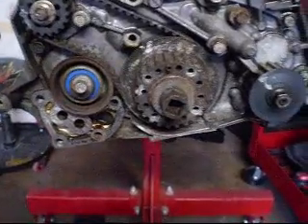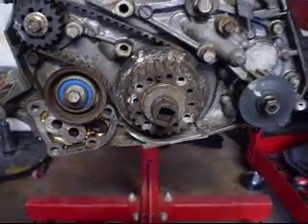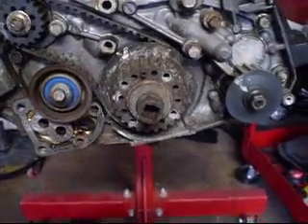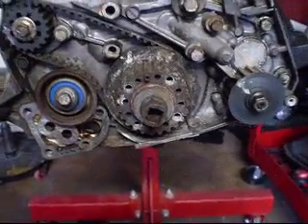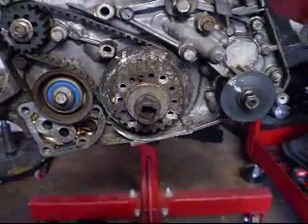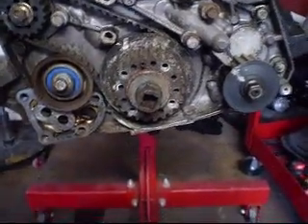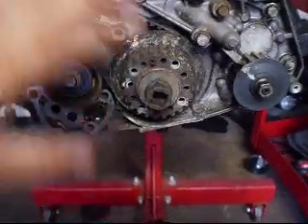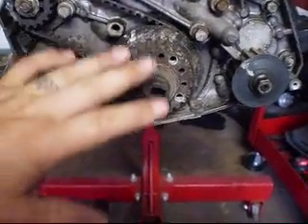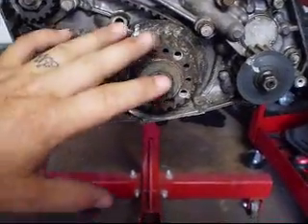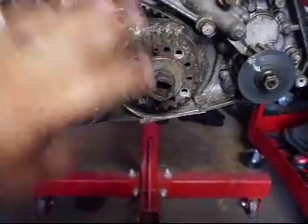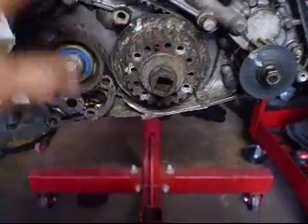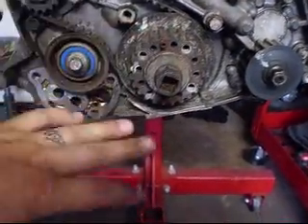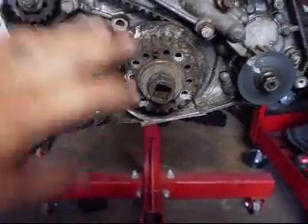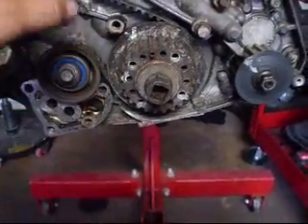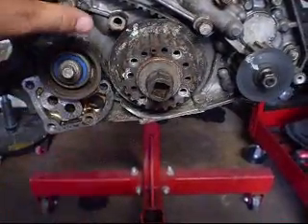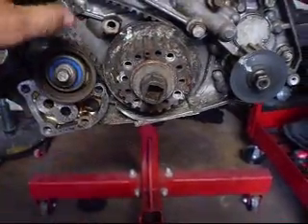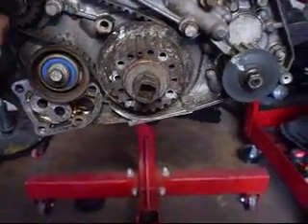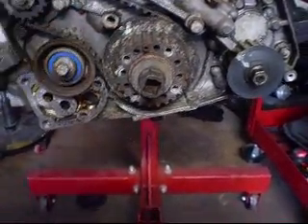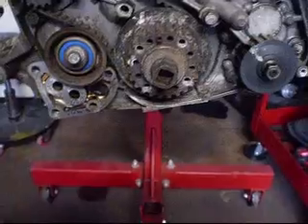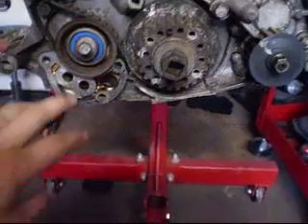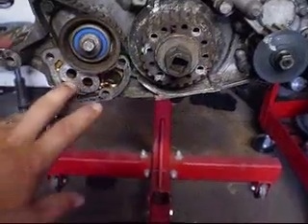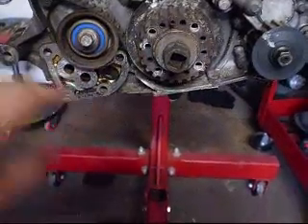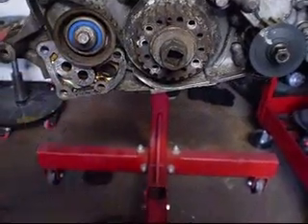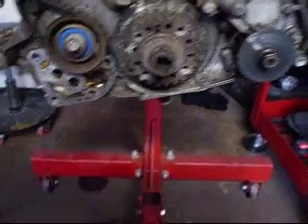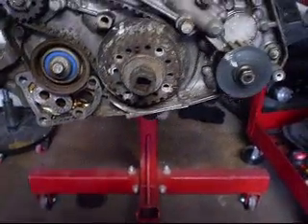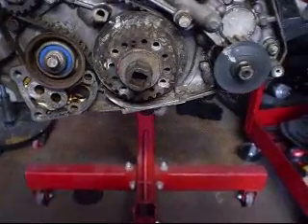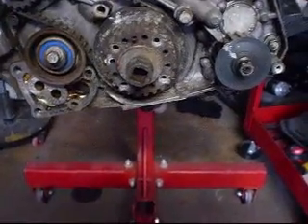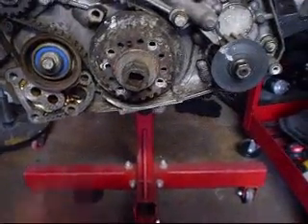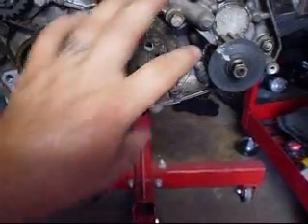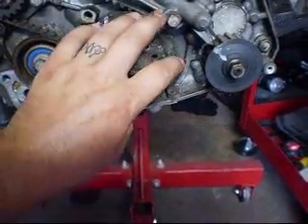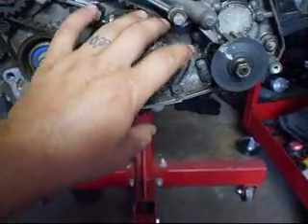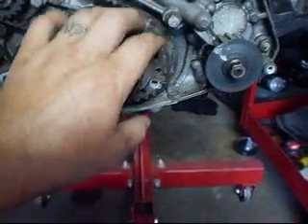This is assuming that you already have the front cover, the water pump off, the oil pump, the alternator, everything off, the crank pulley.